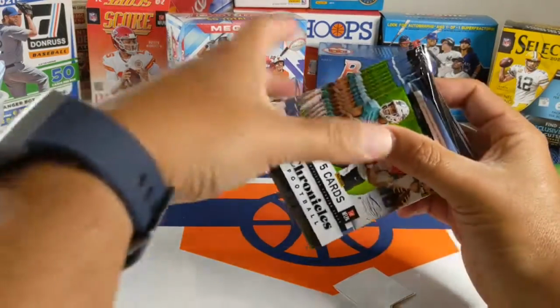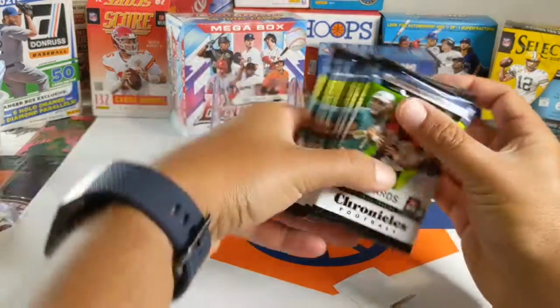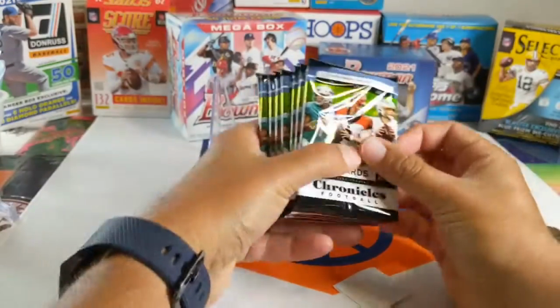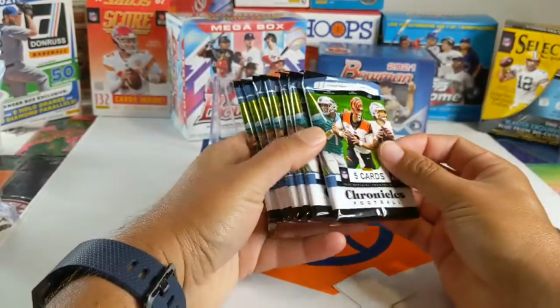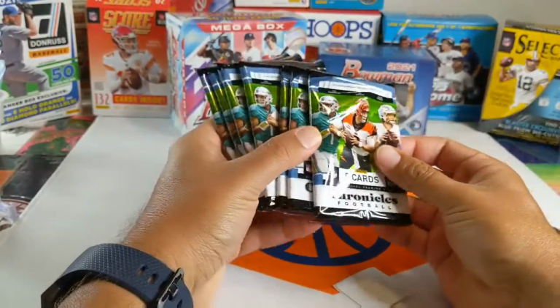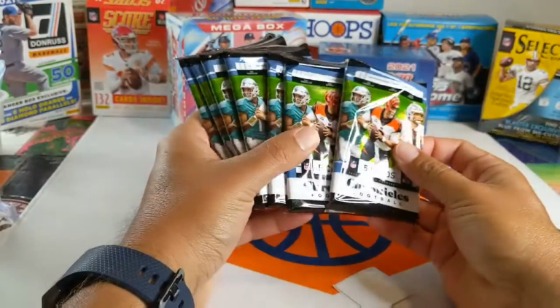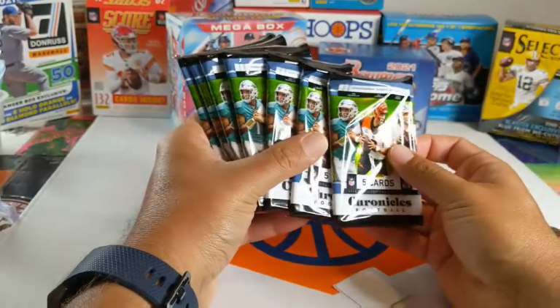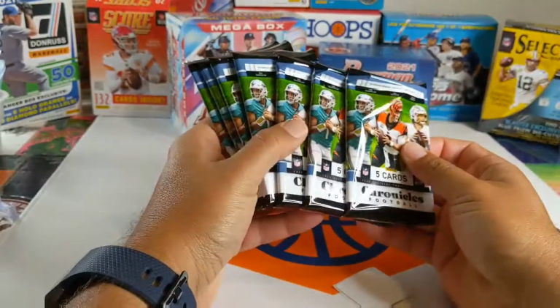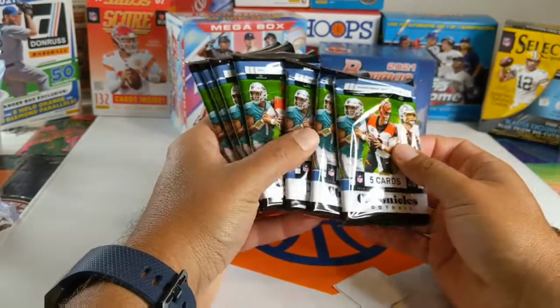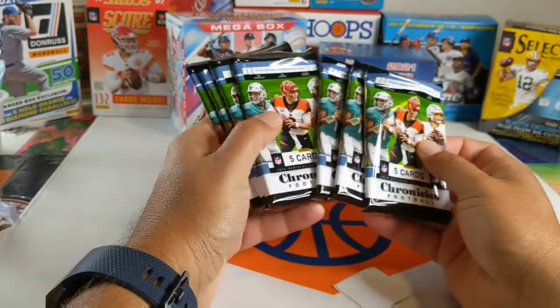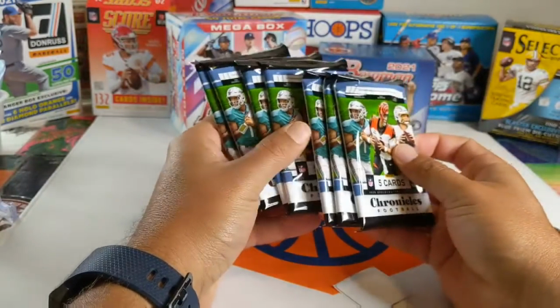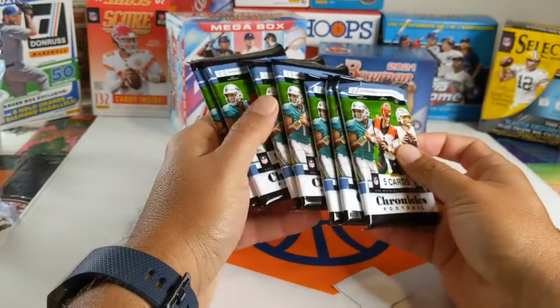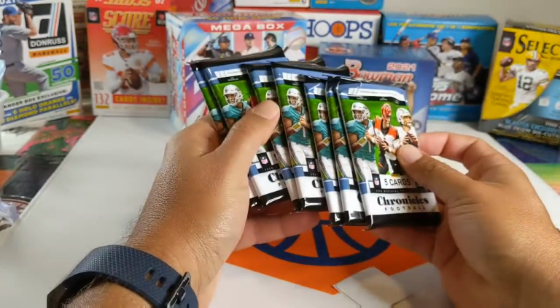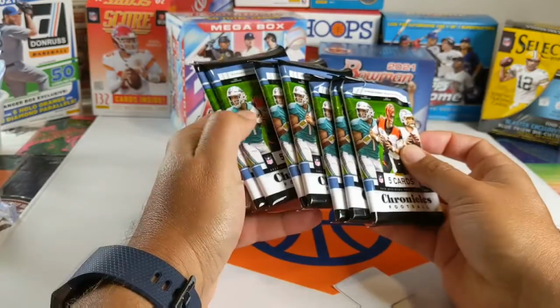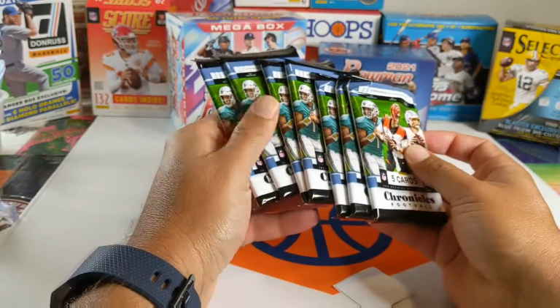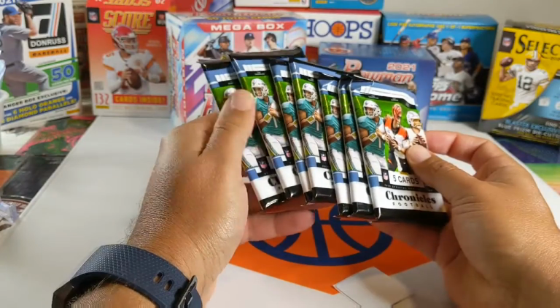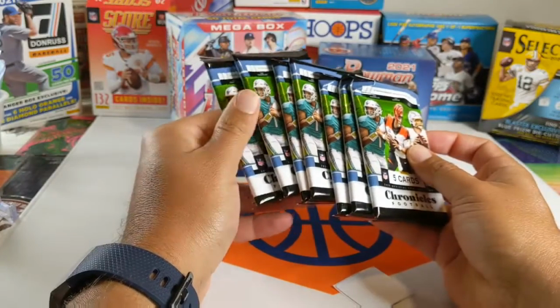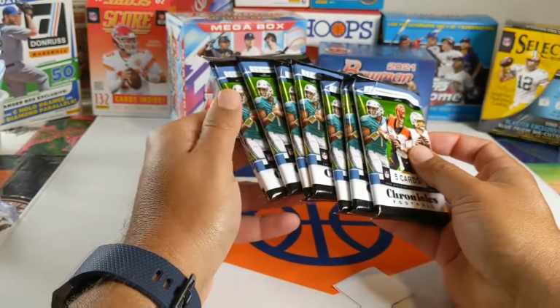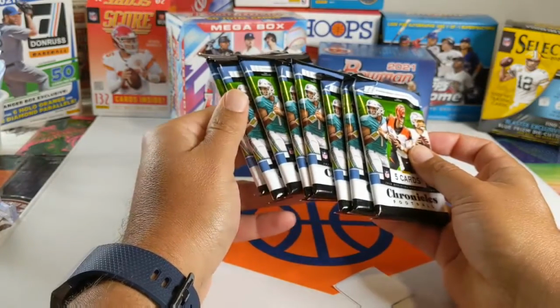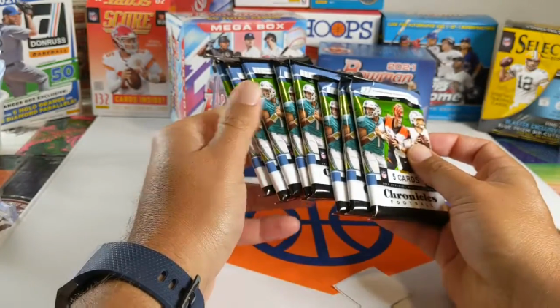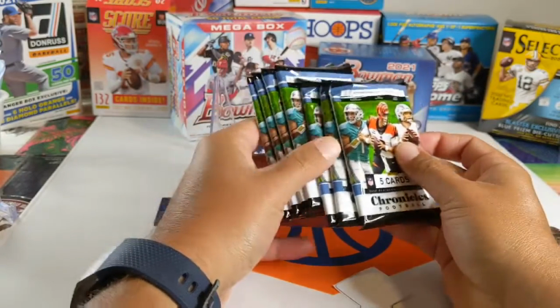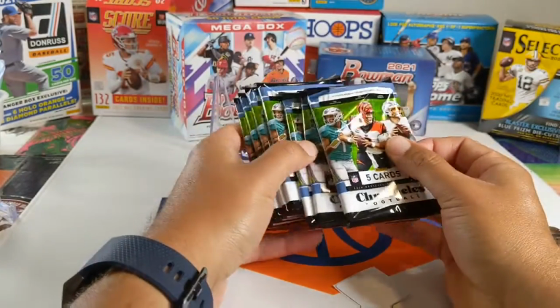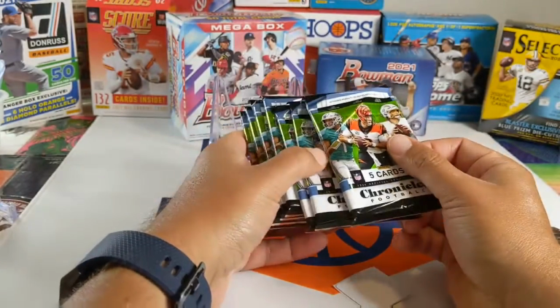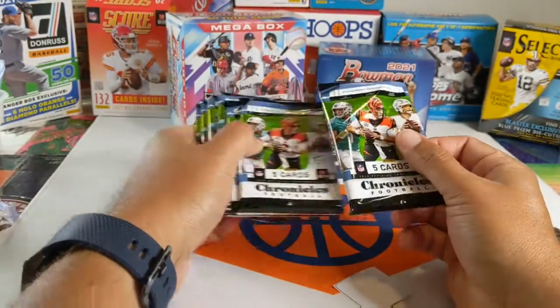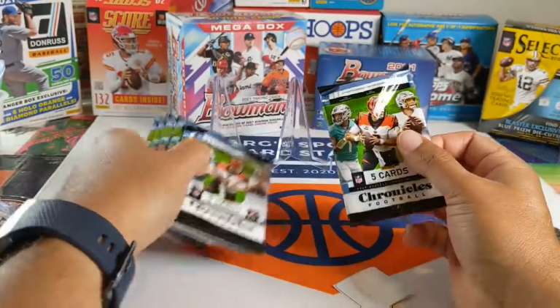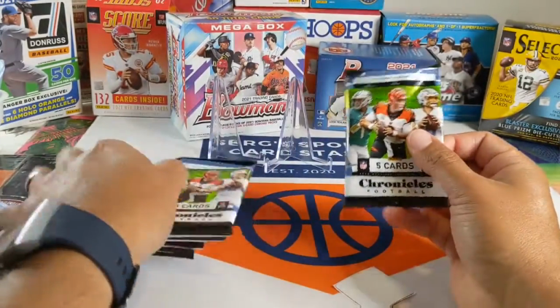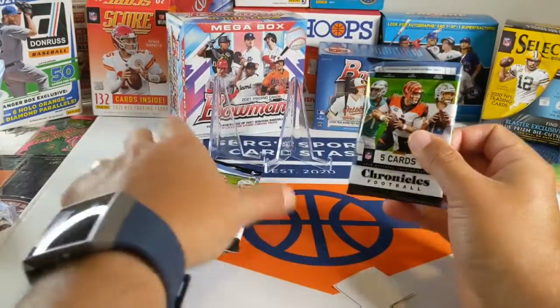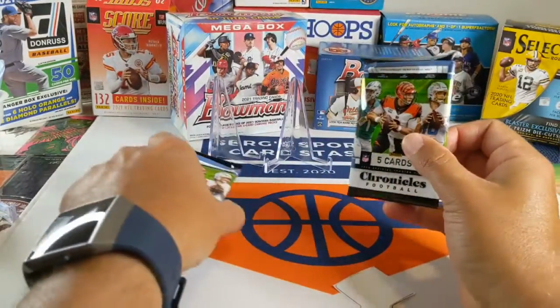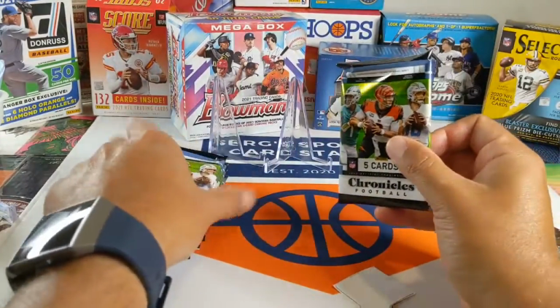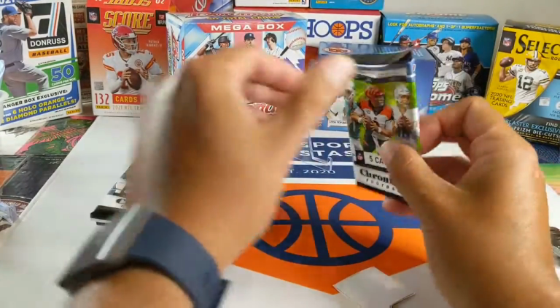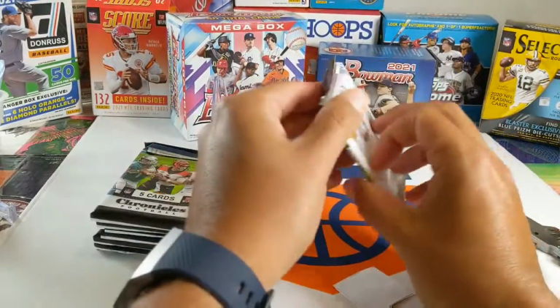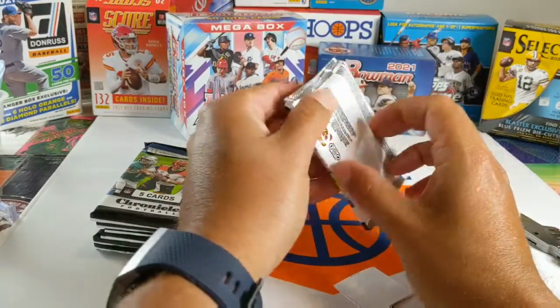Looks like we've got eight packs, five cards per pack. Here we go.